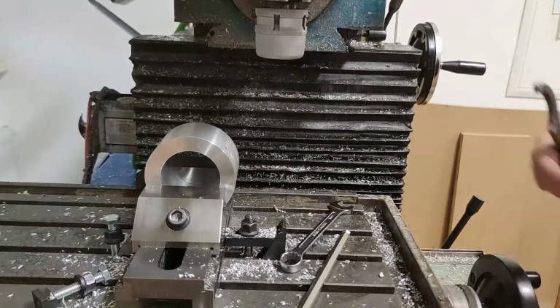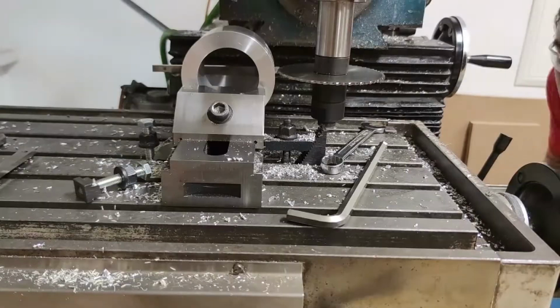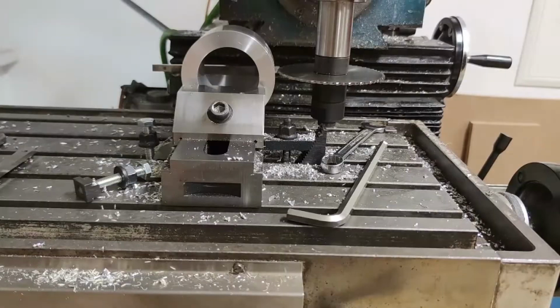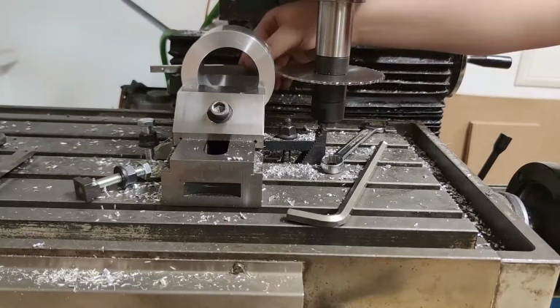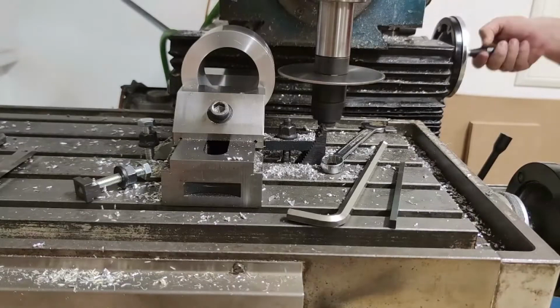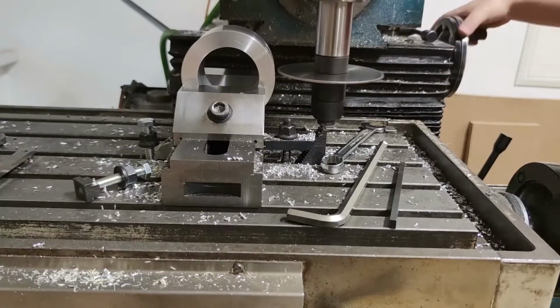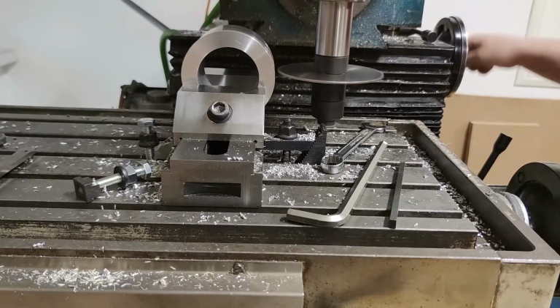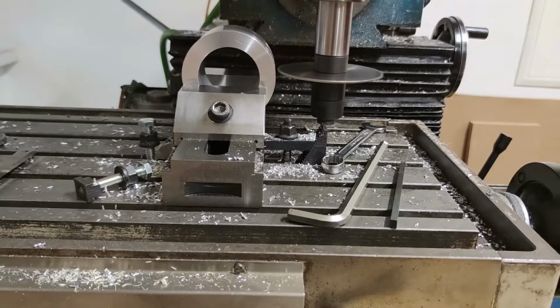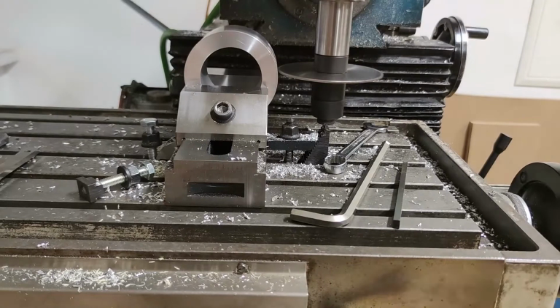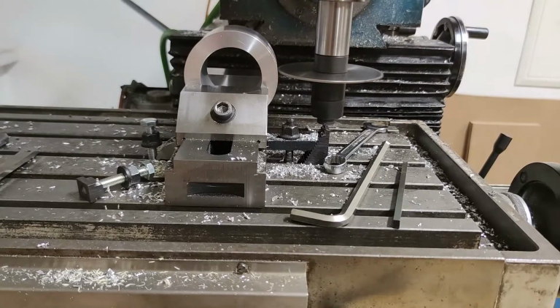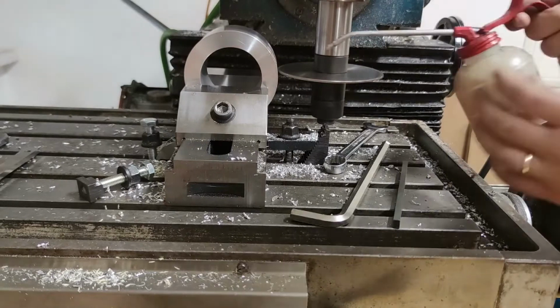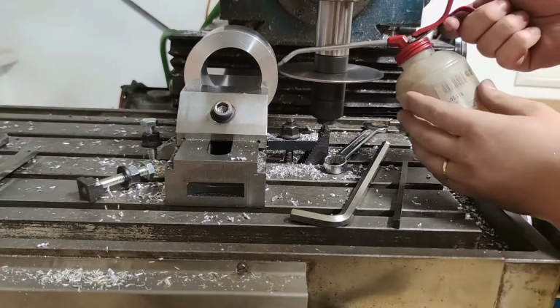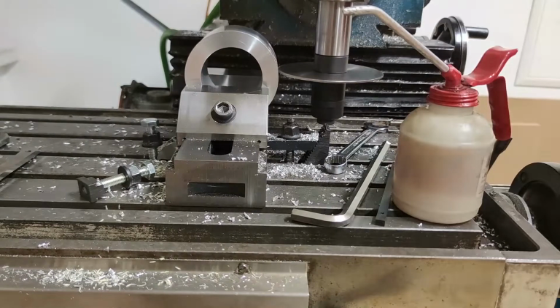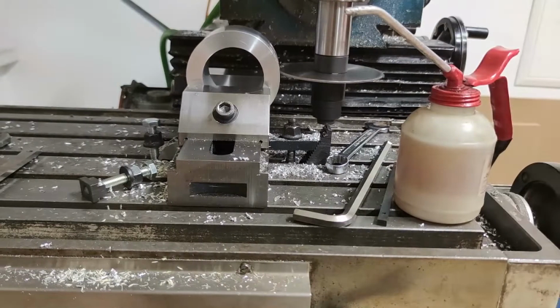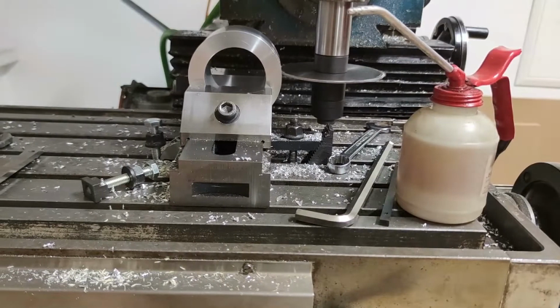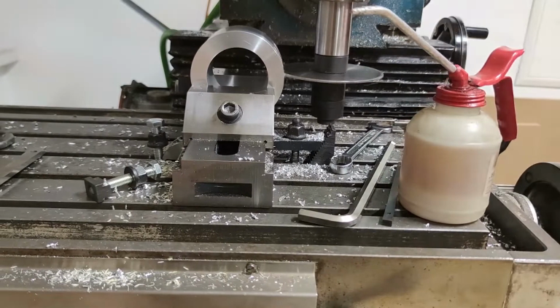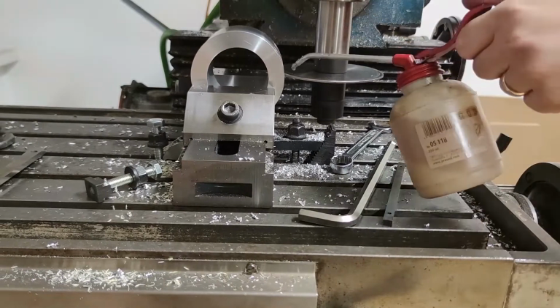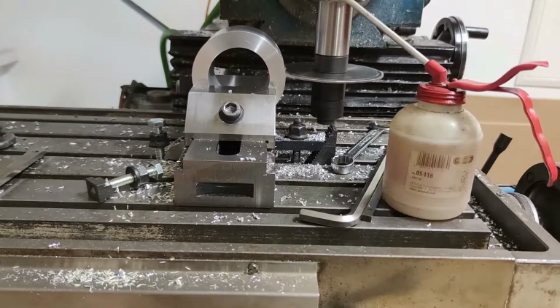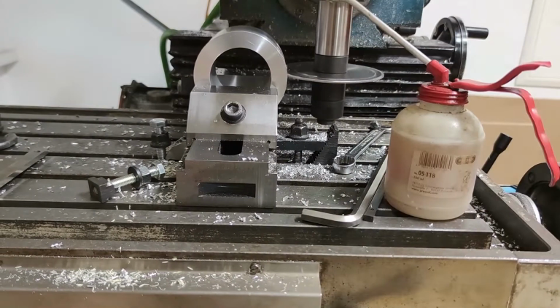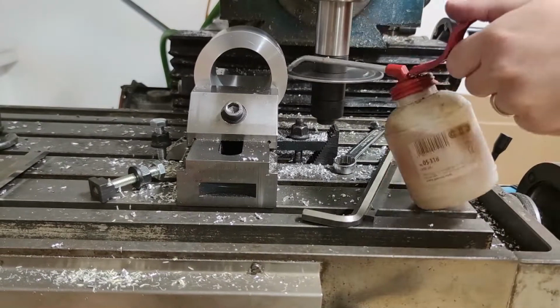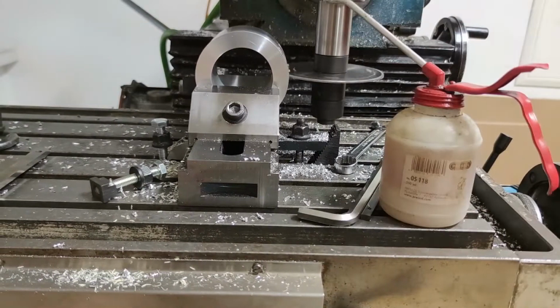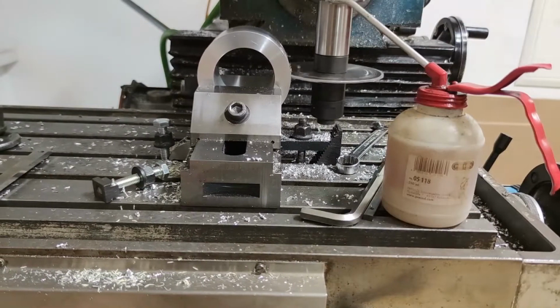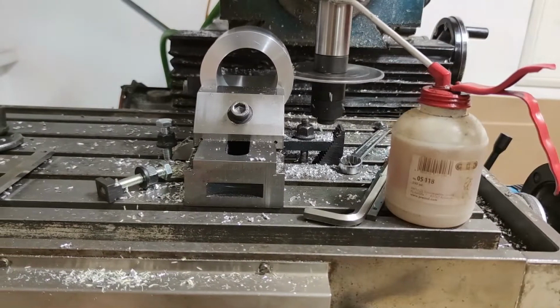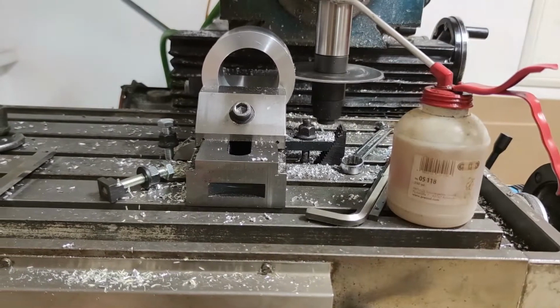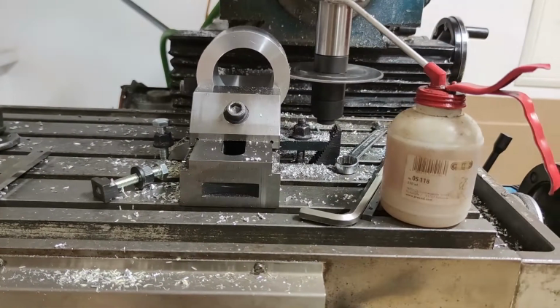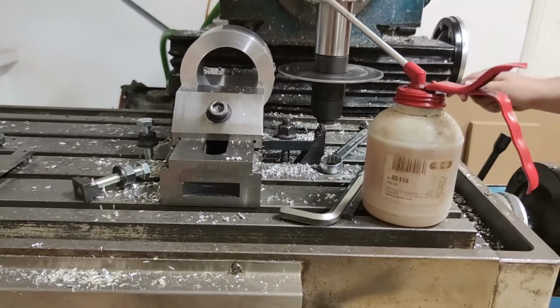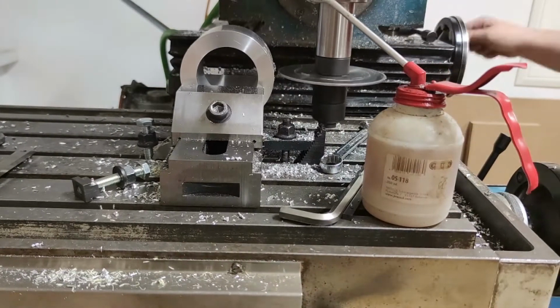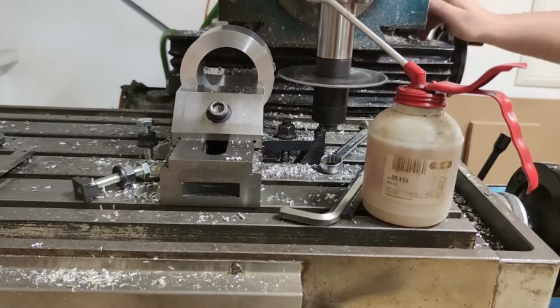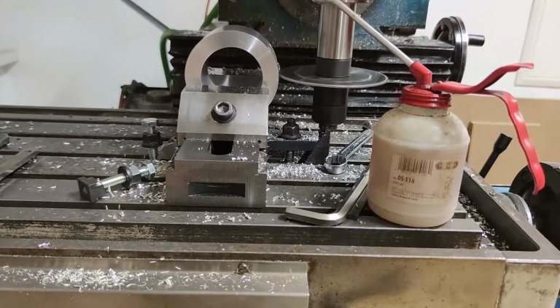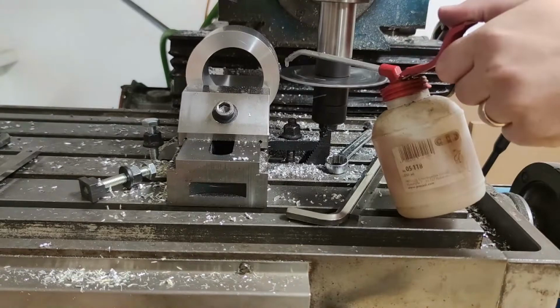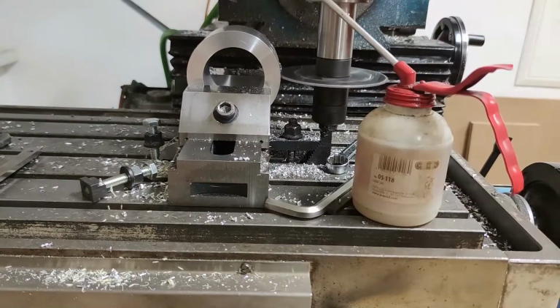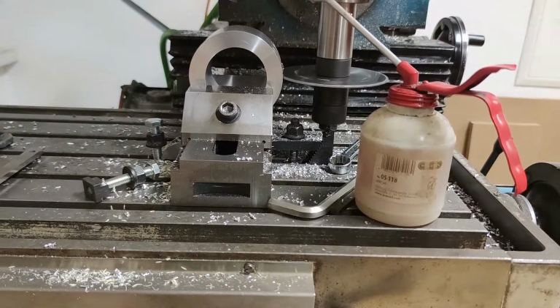I finished by slitting the whole clamp with a very nice slitting saw. I used cutting oil for better cutting.